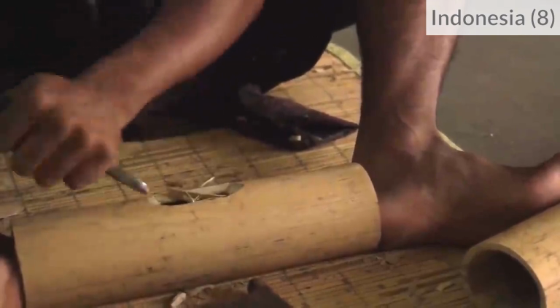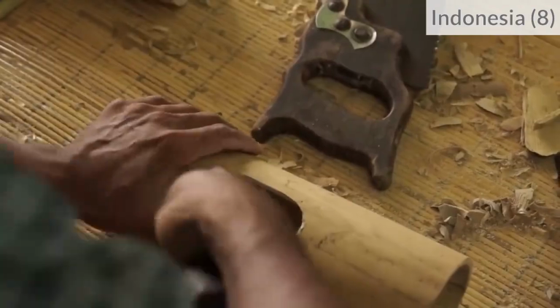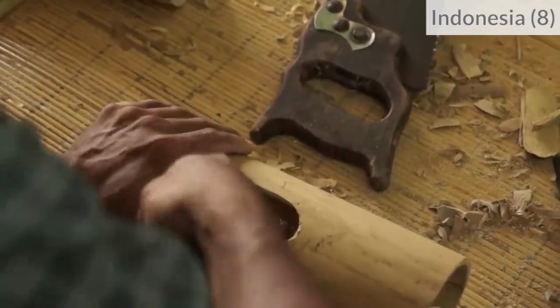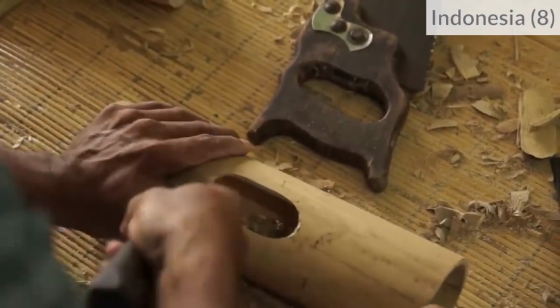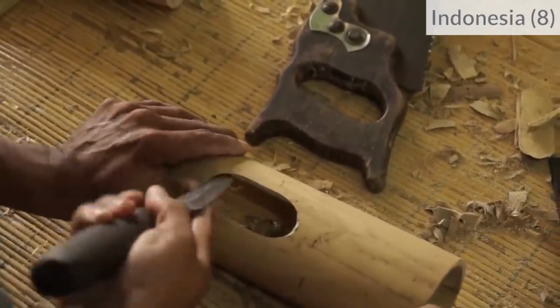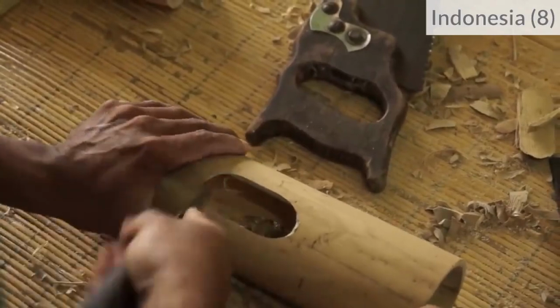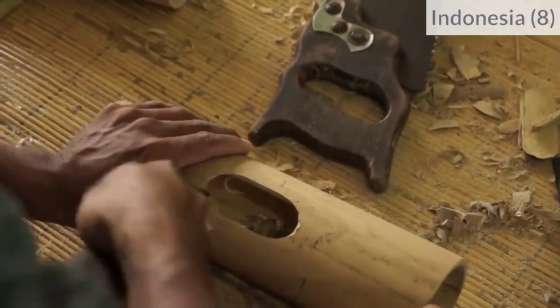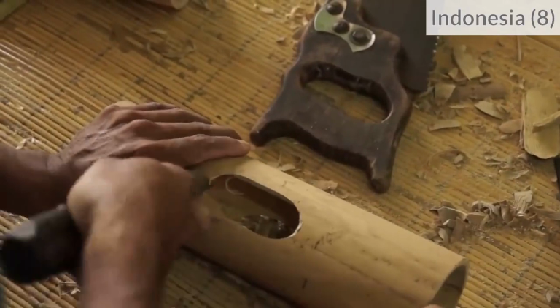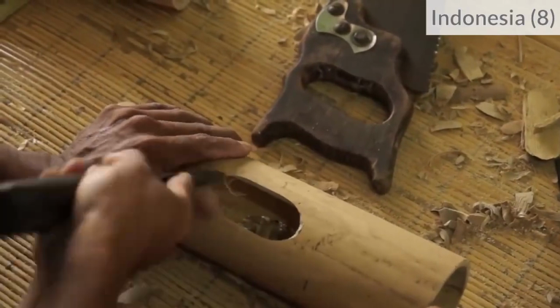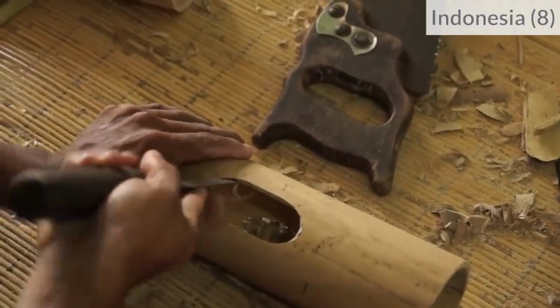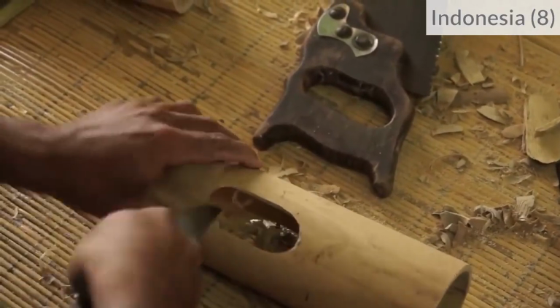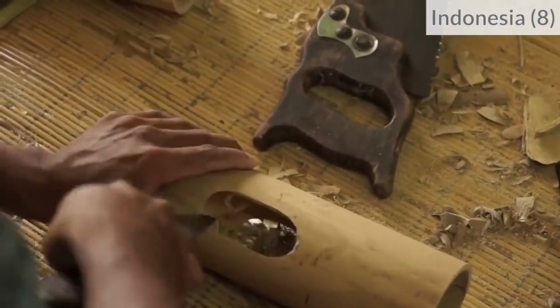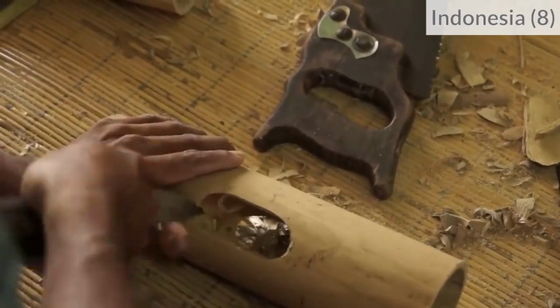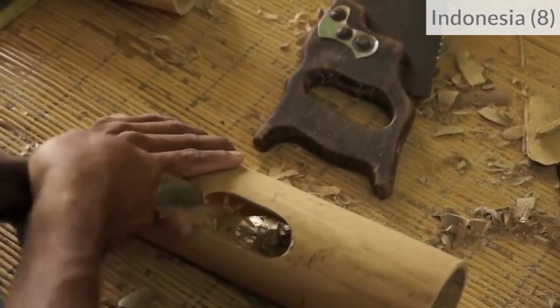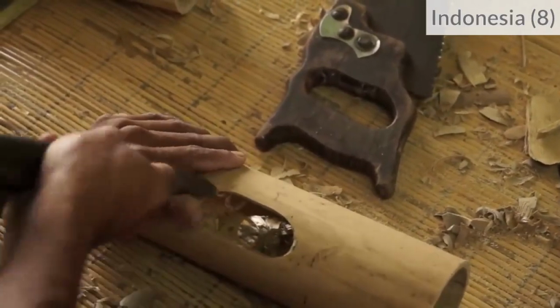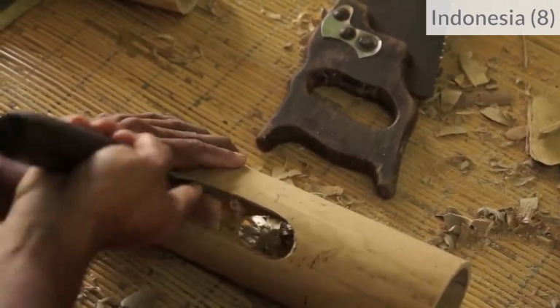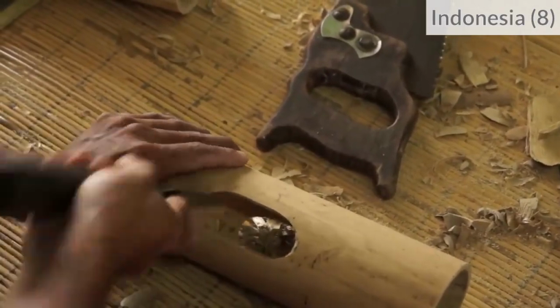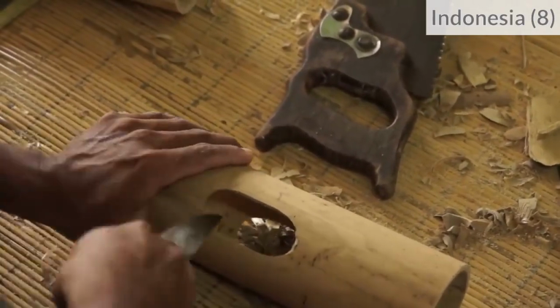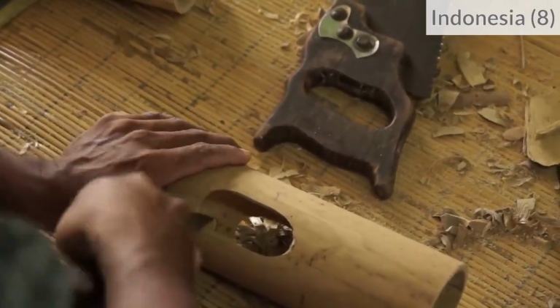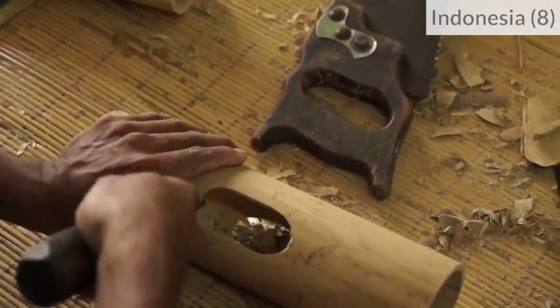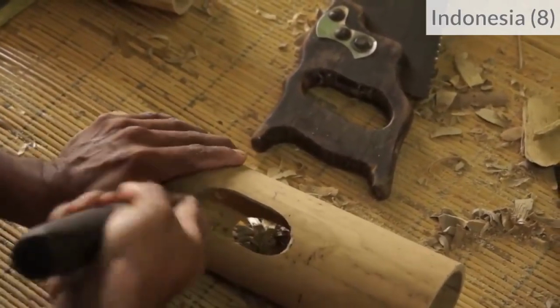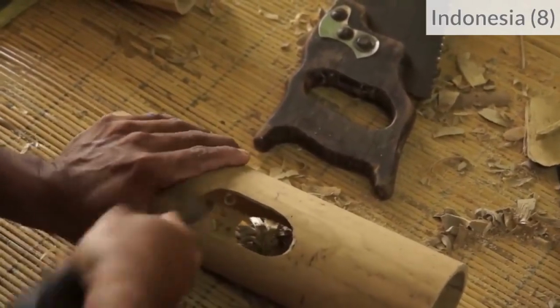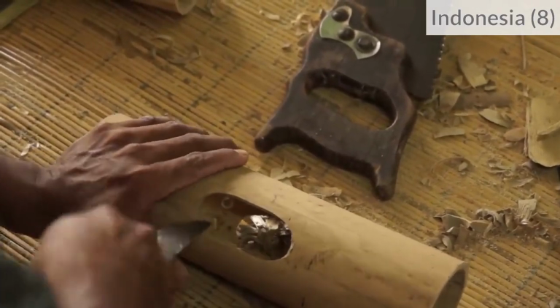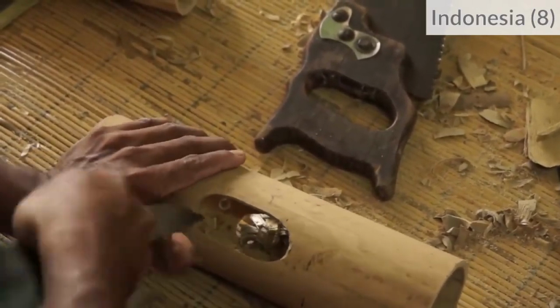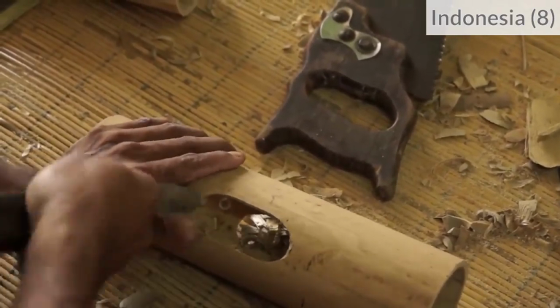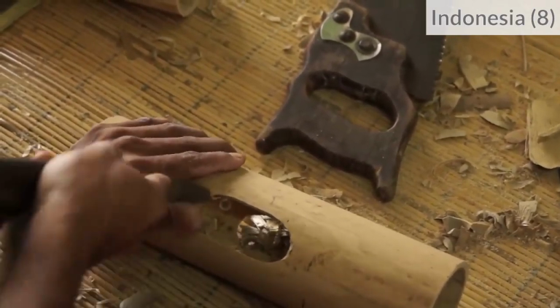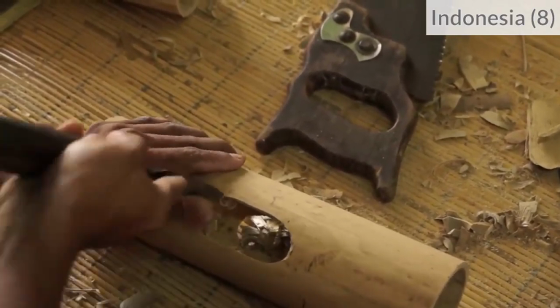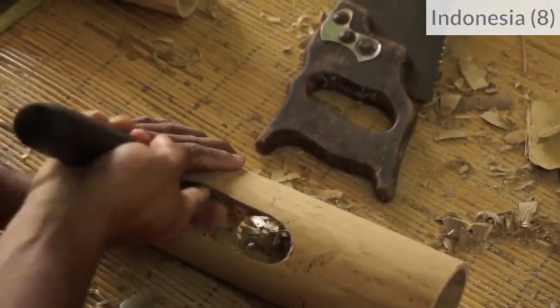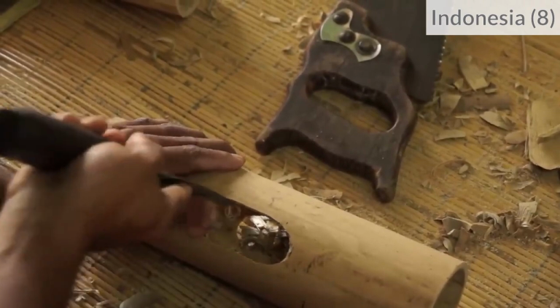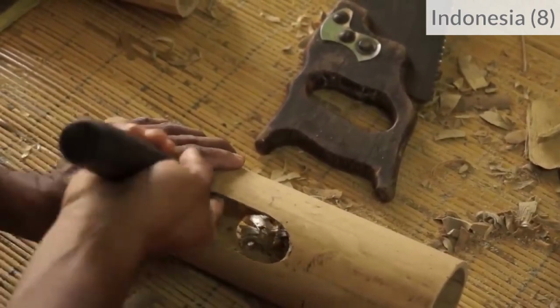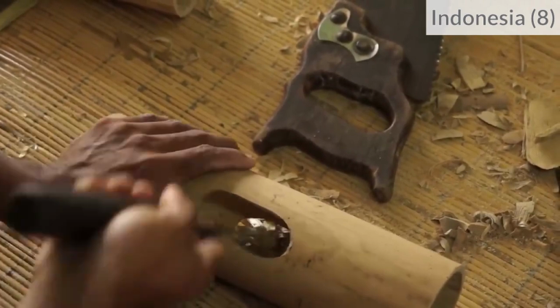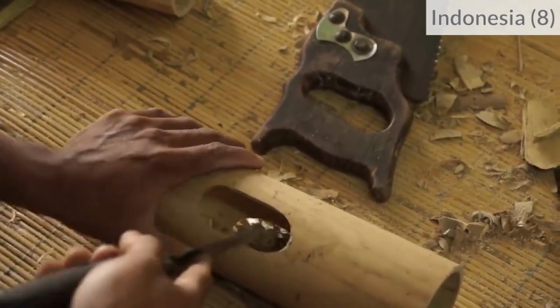And finally, you can use a knife to adjust the shape and smoothen the edges of the hole.